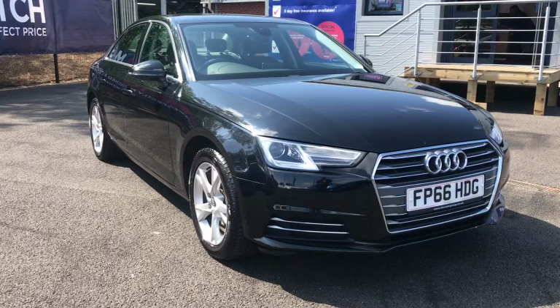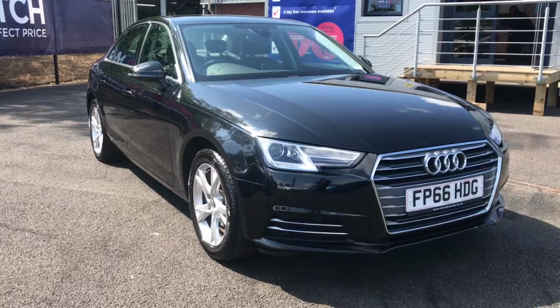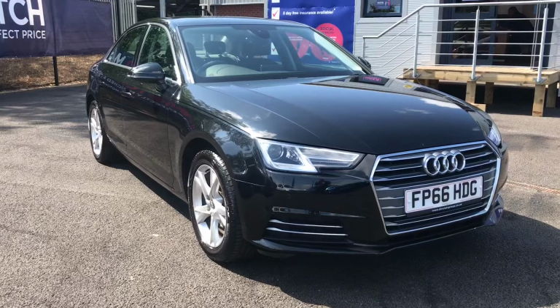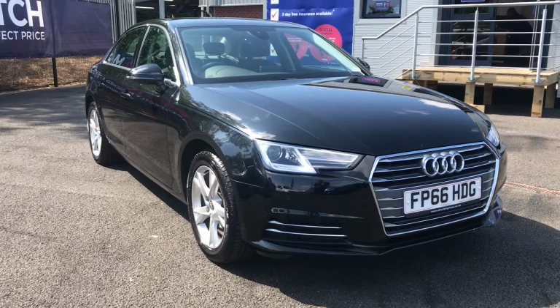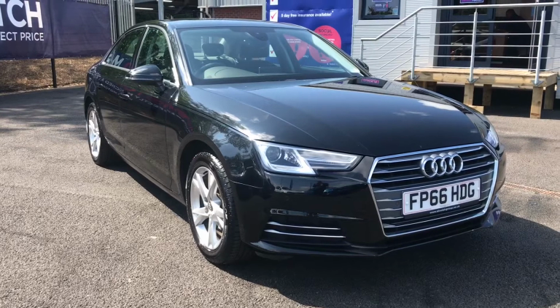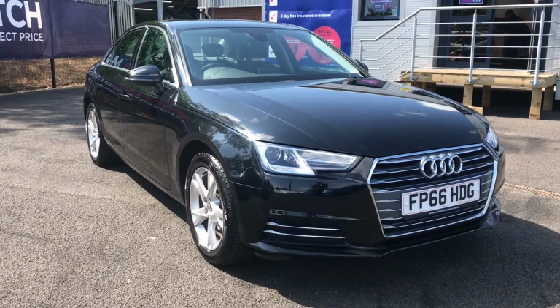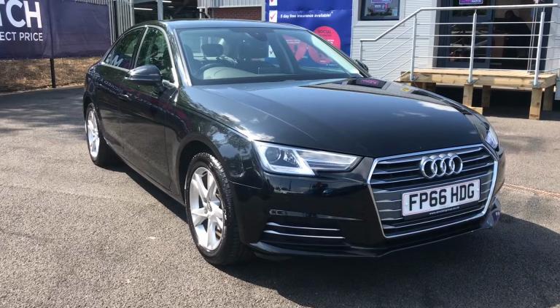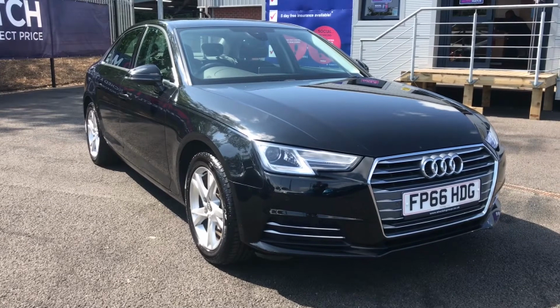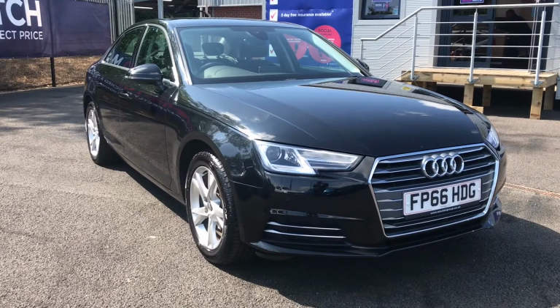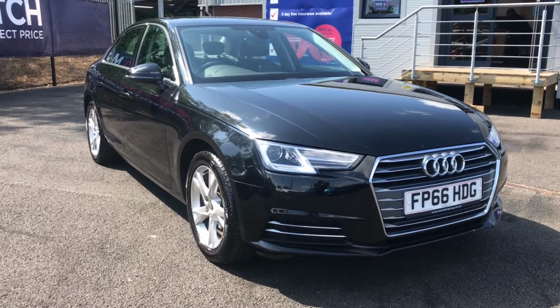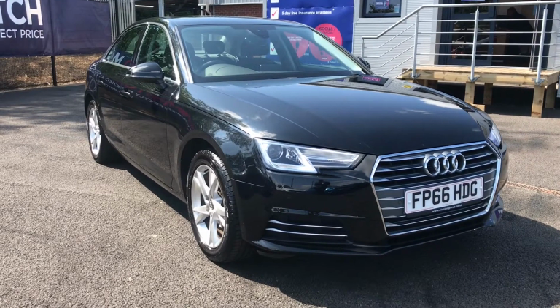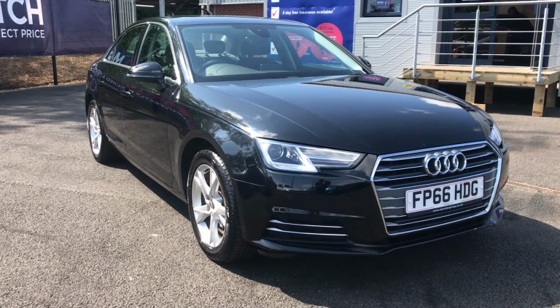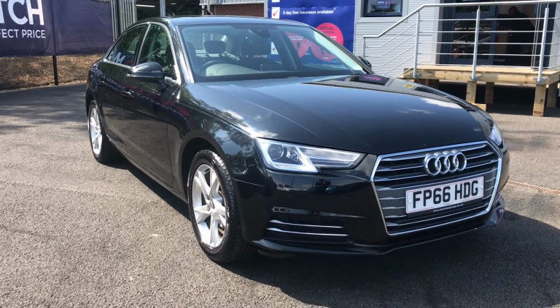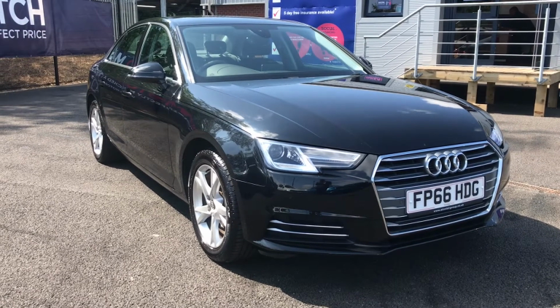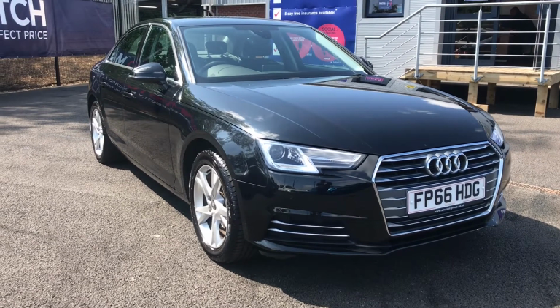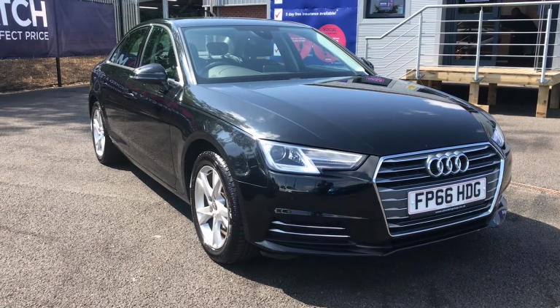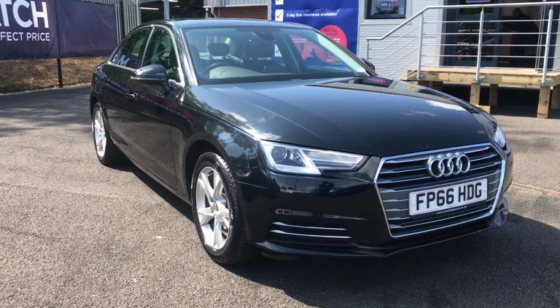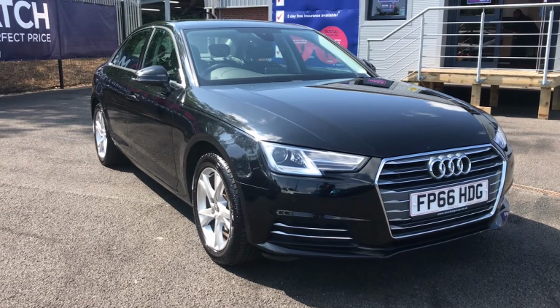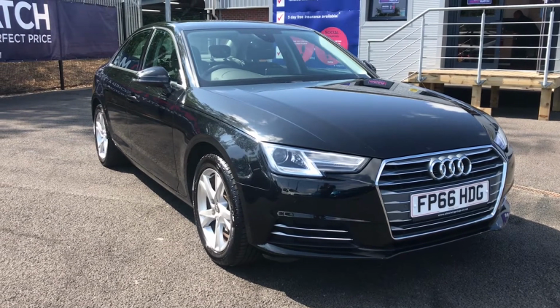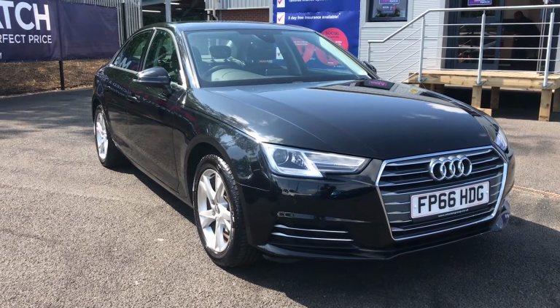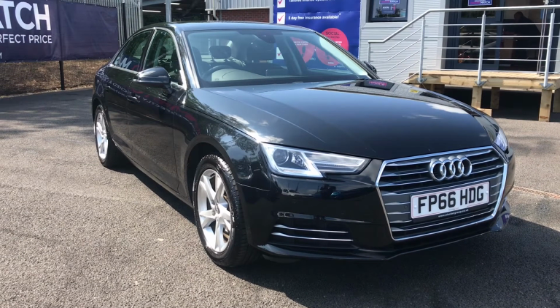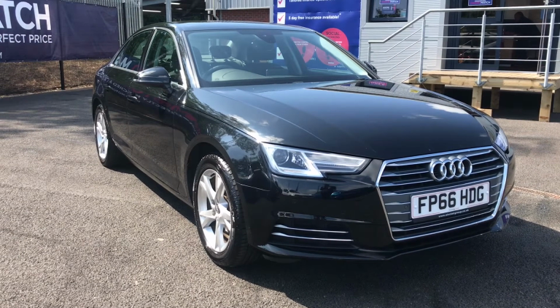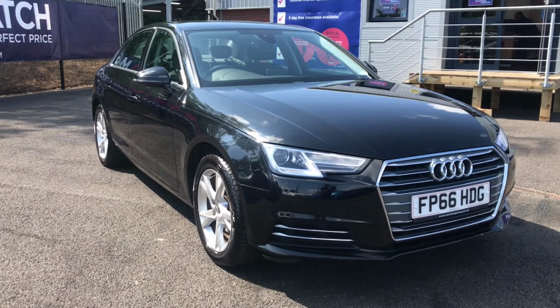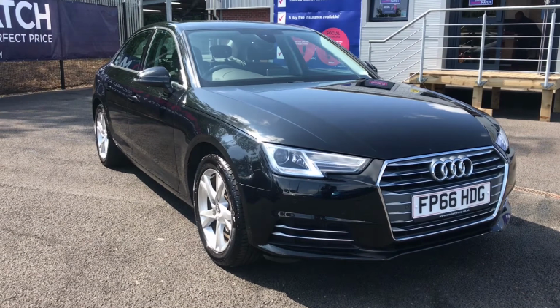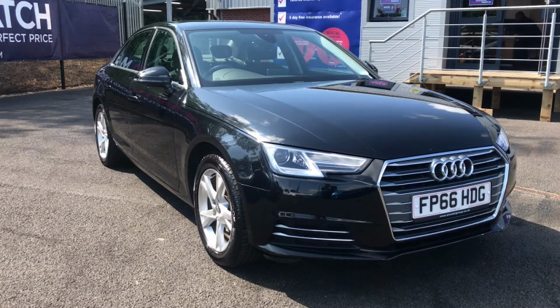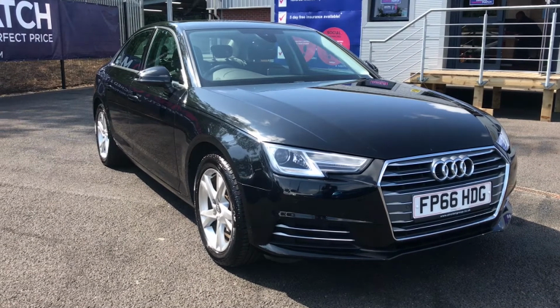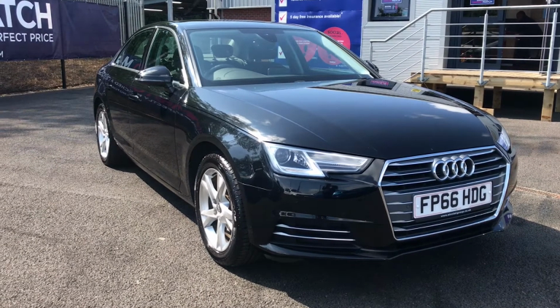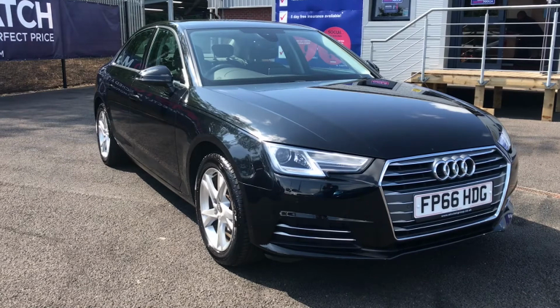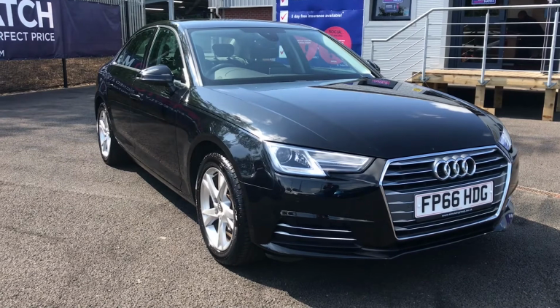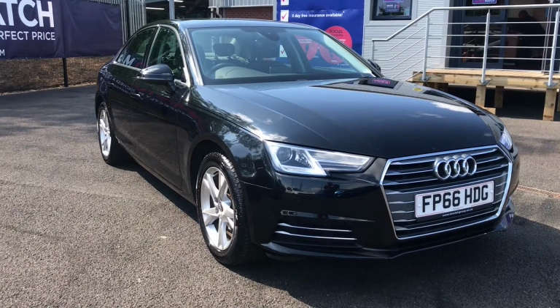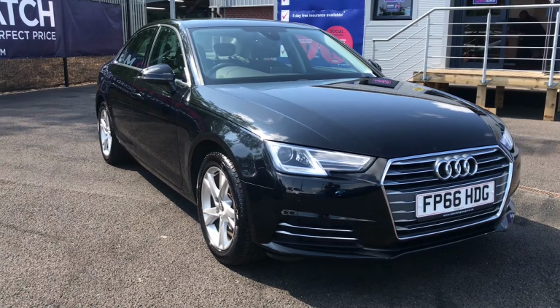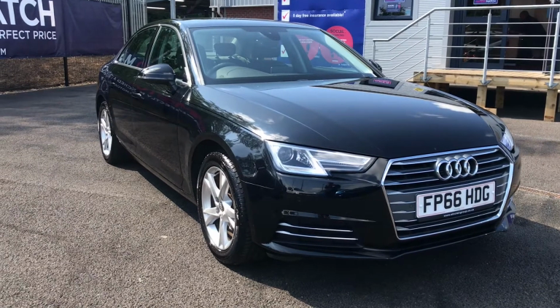Hi and welcome to Motor Match Bolton. My name is Abby and in this video I am showing you this Audi A4.